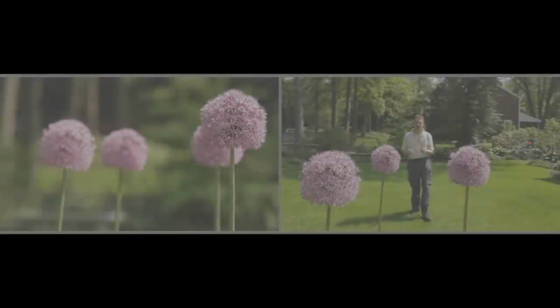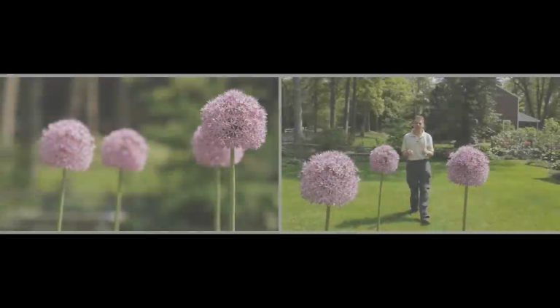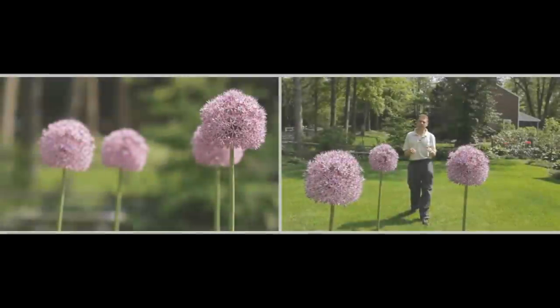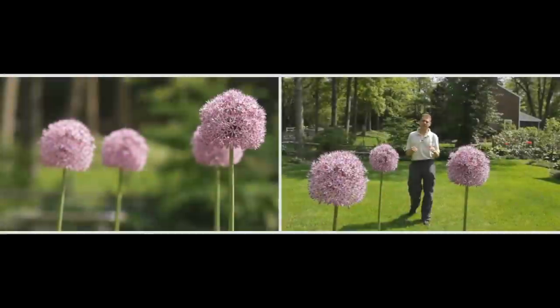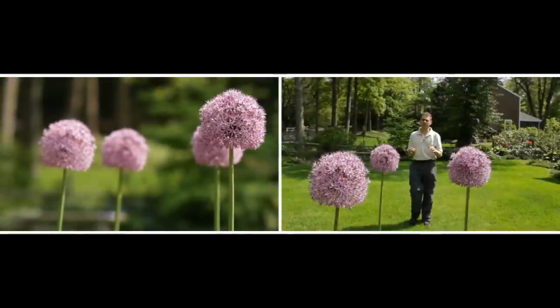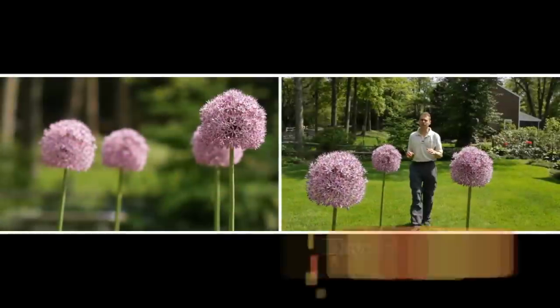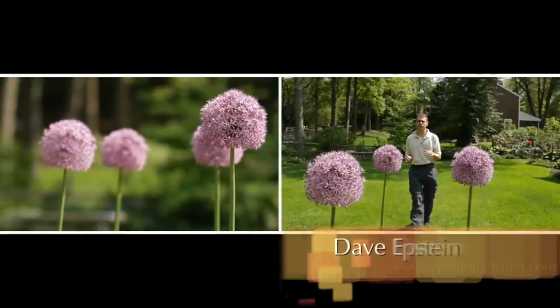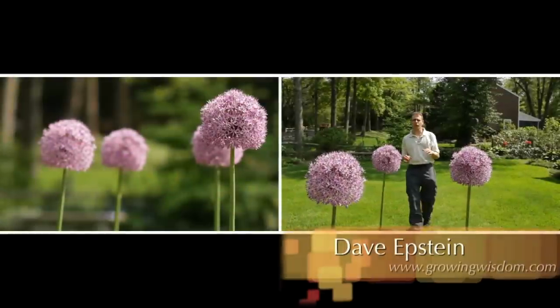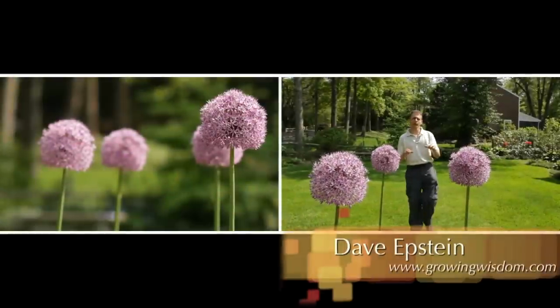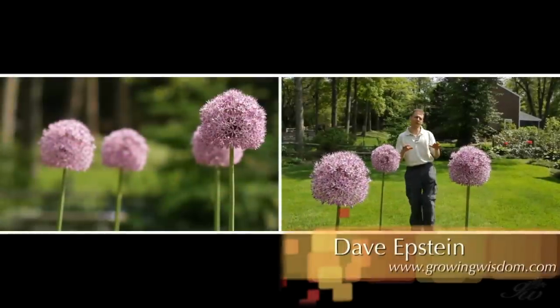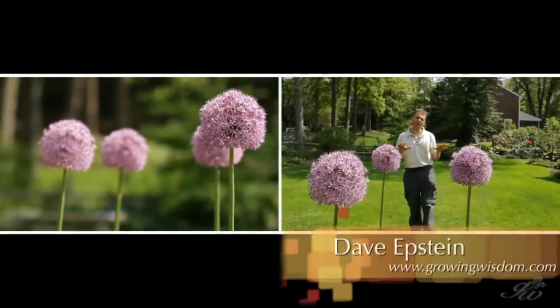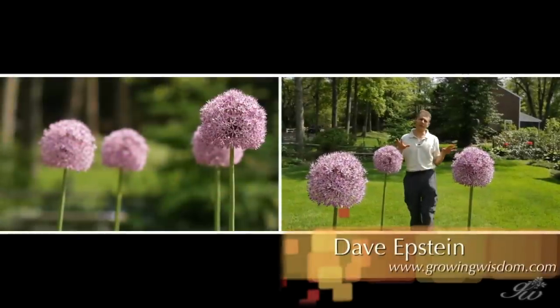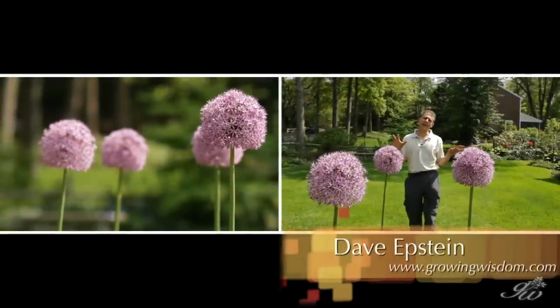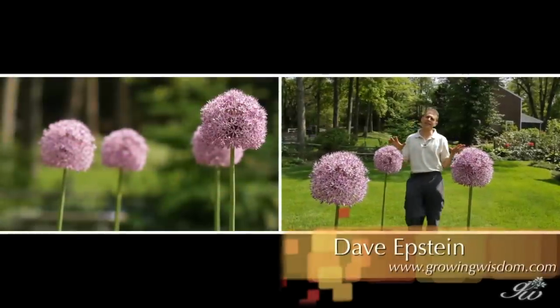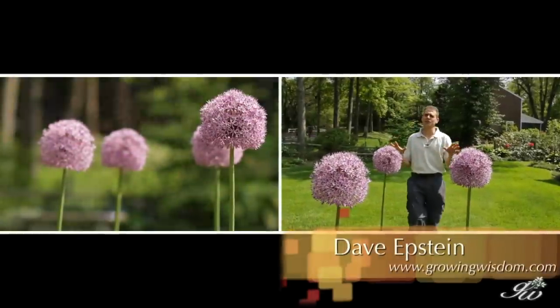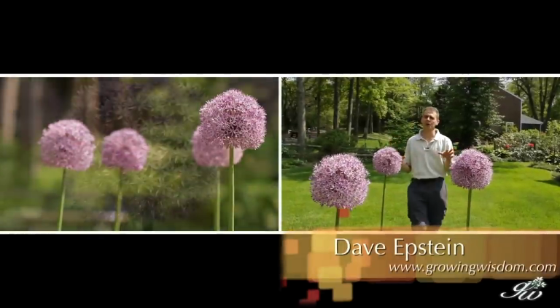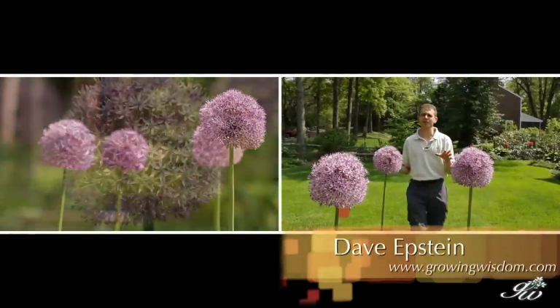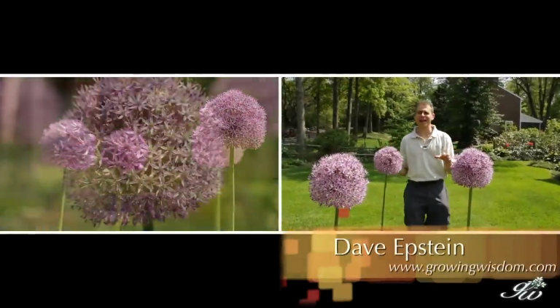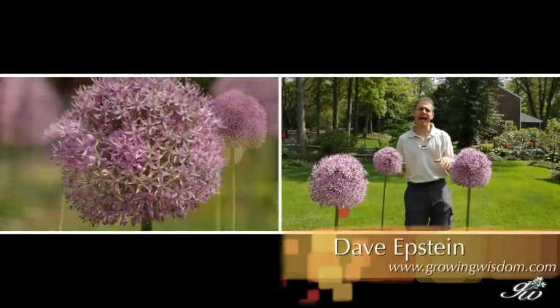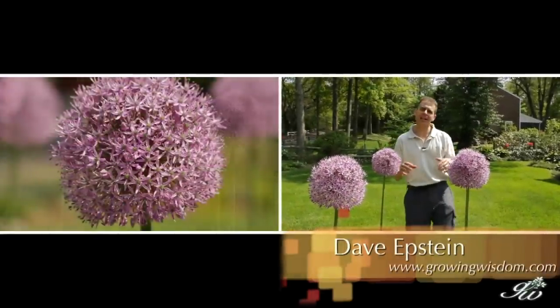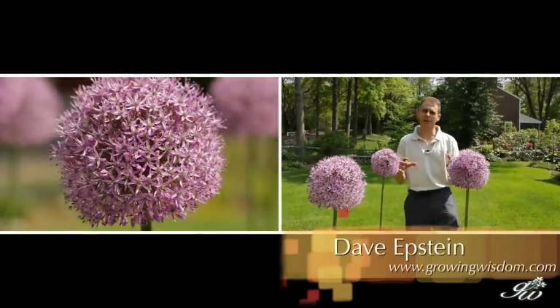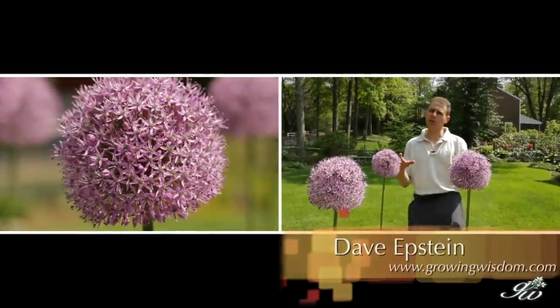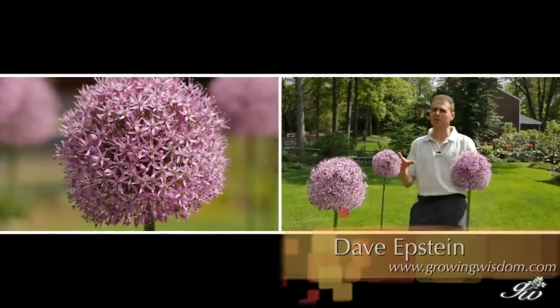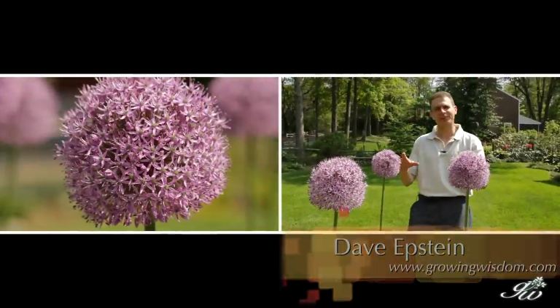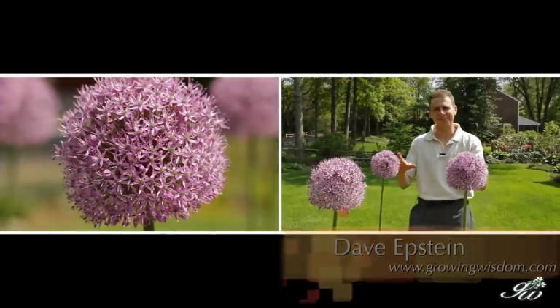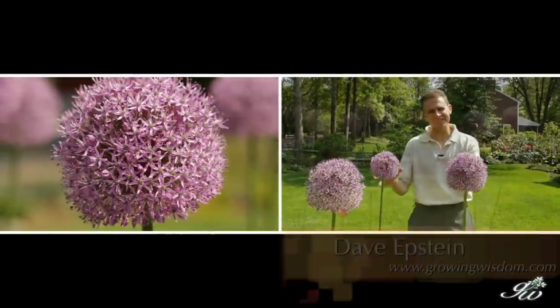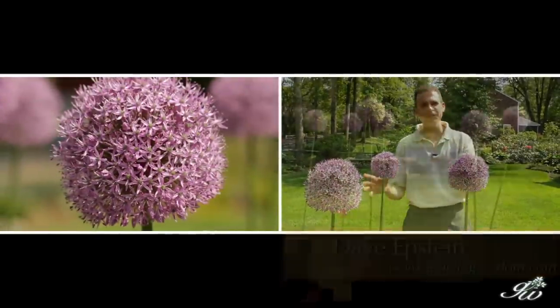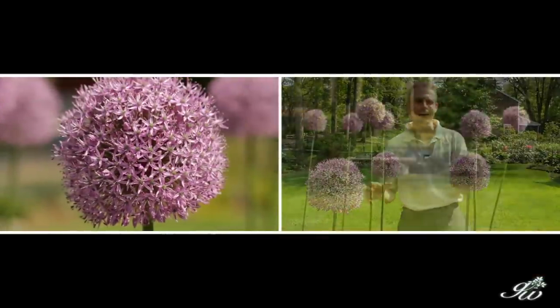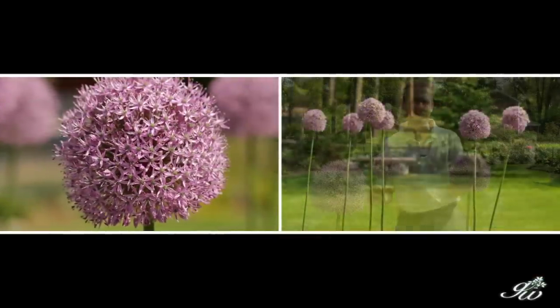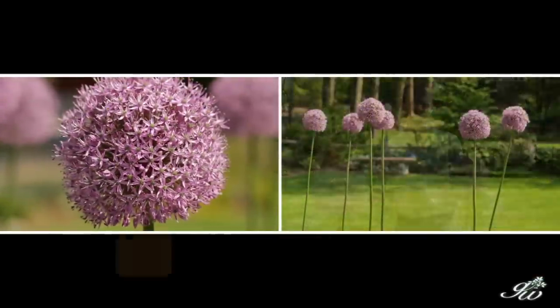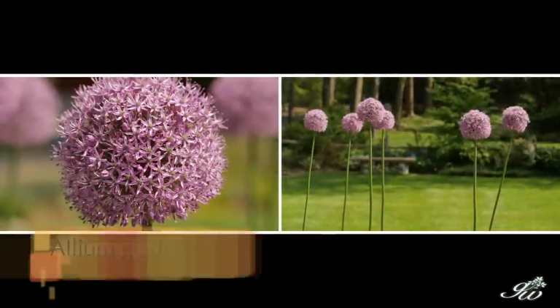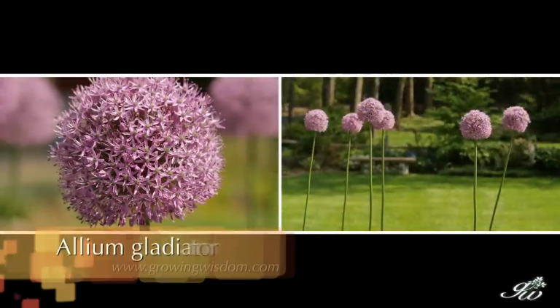Hi, I'm Dave Epstein. This is Growing Wisdom. I'm headed towards the Allium — it almost looks like a field of Allium, doesn't it?